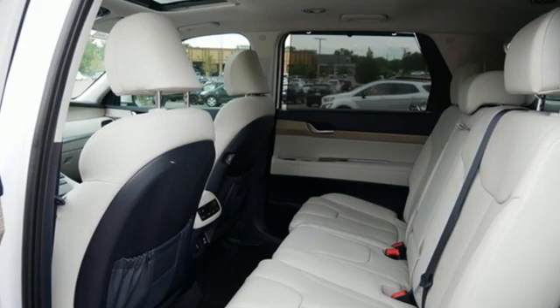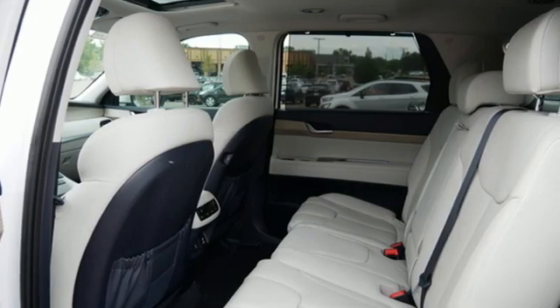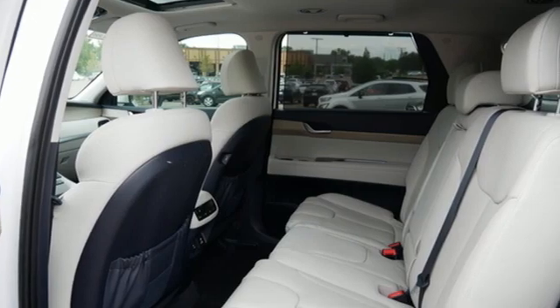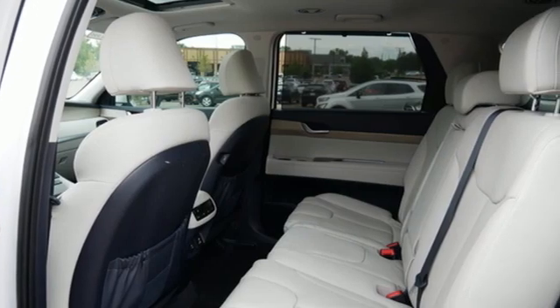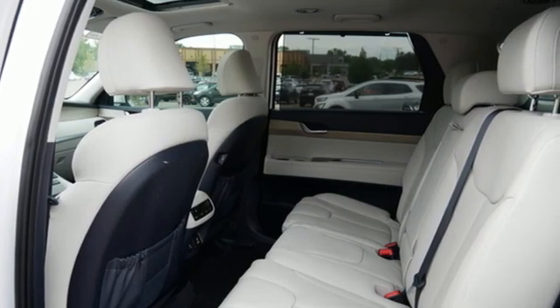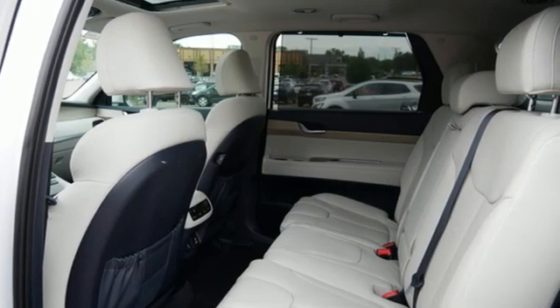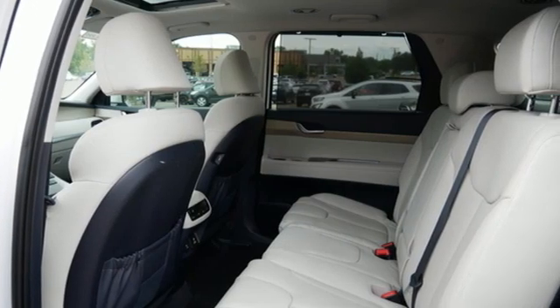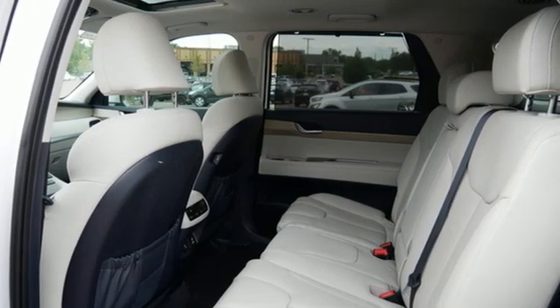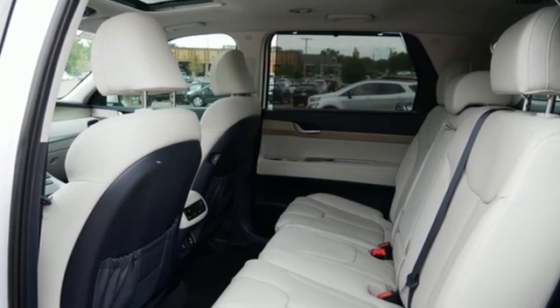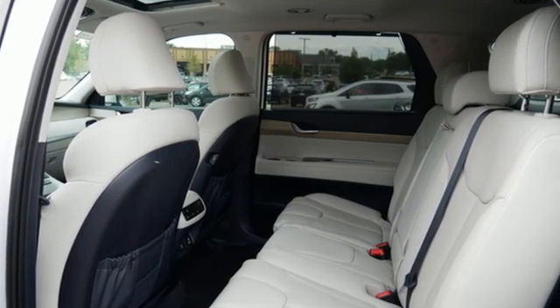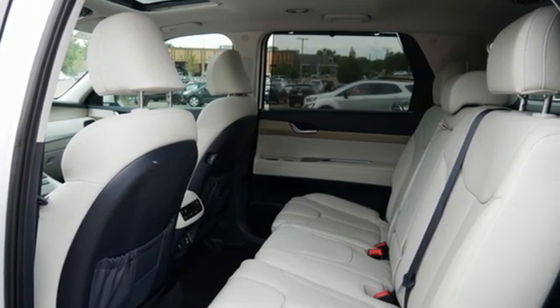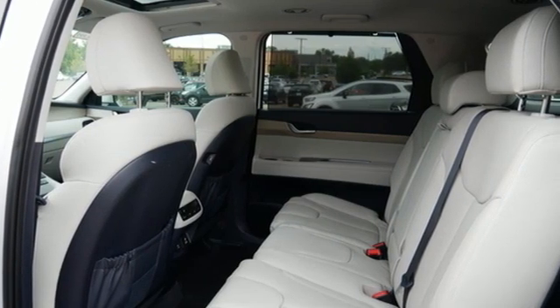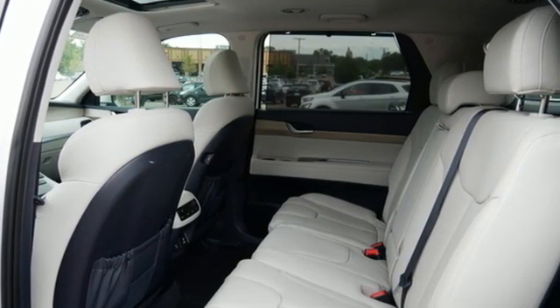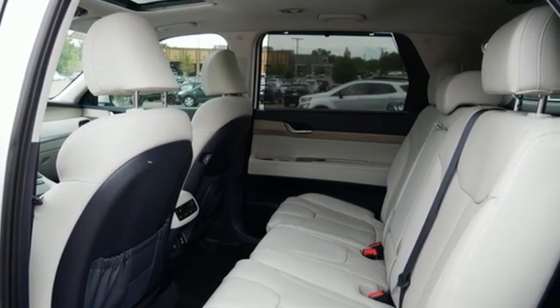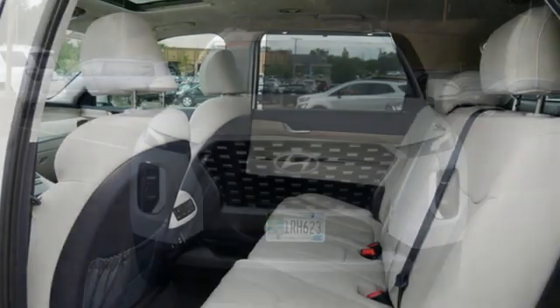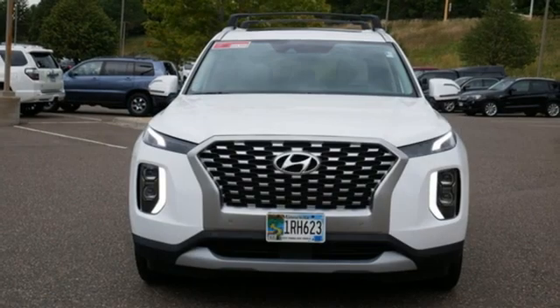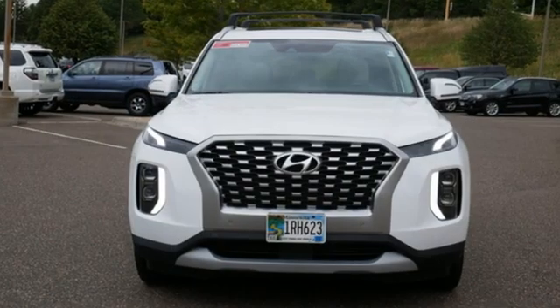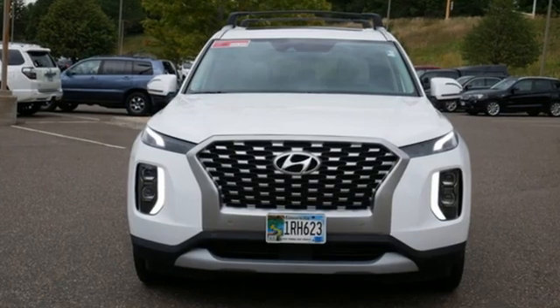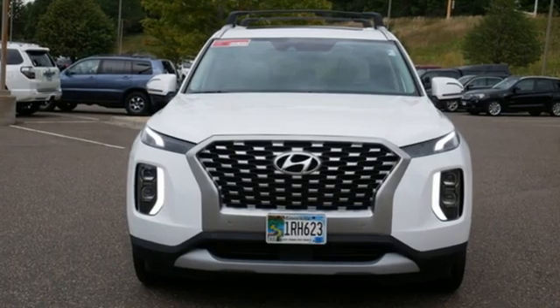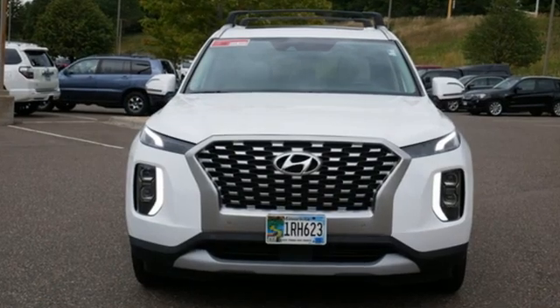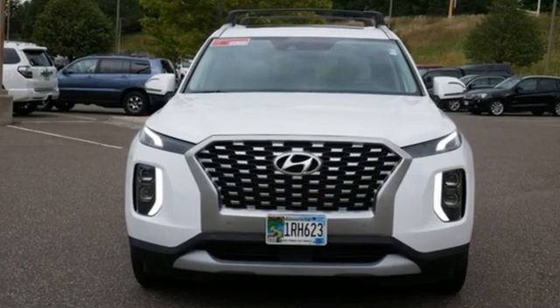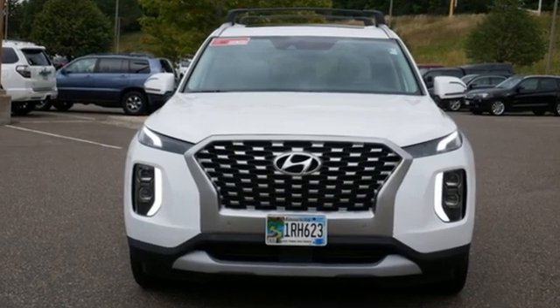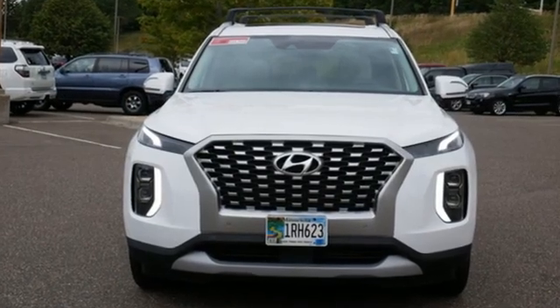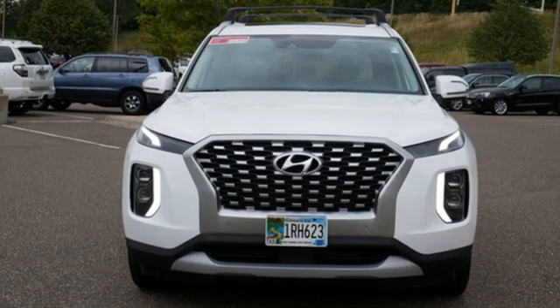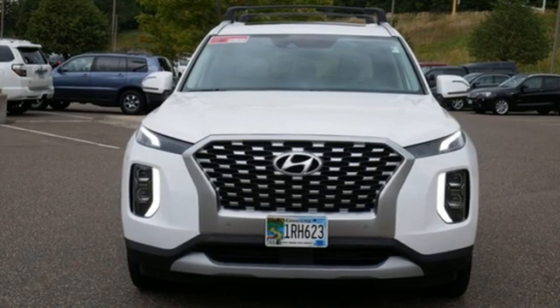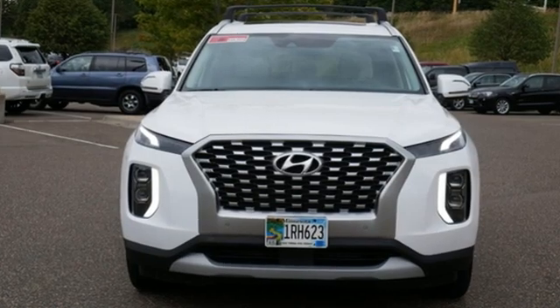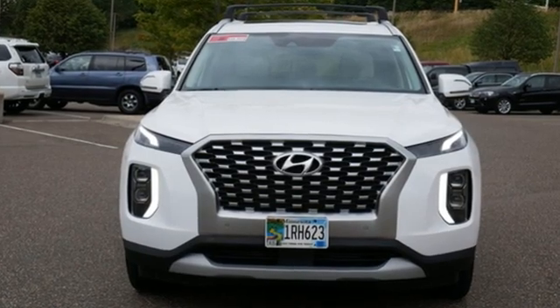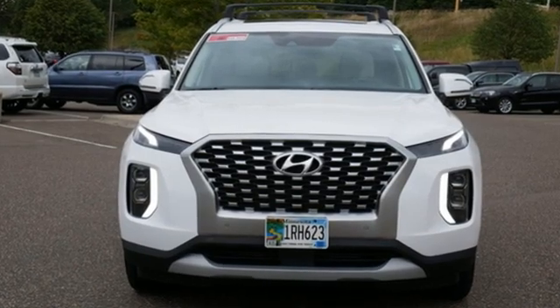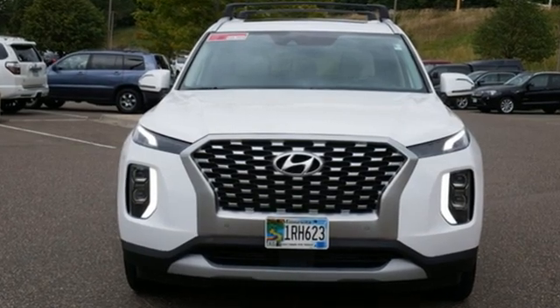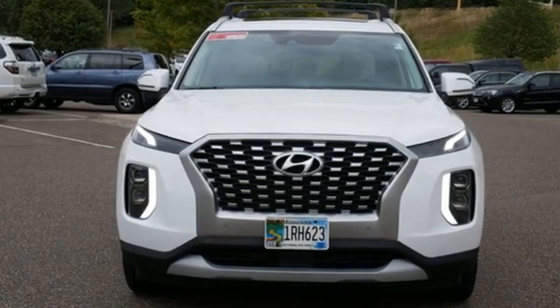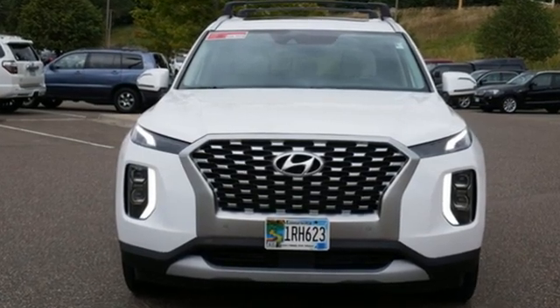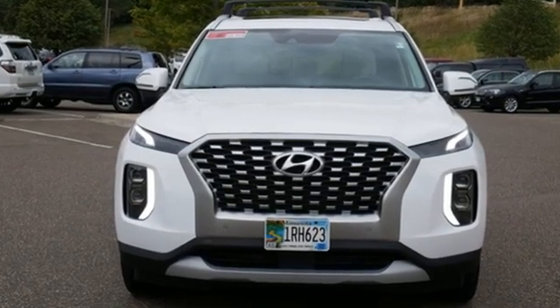And LED low and high beam headlights. Hyundai's attention to detail means a better driving experience for you. There's even more to see in person — take it for a test drive today.